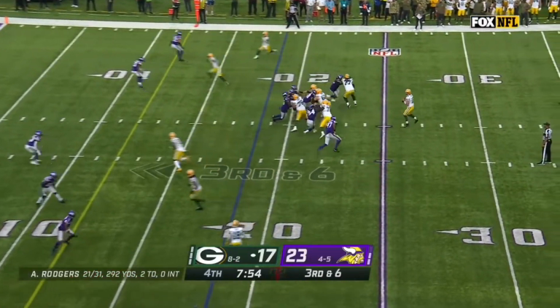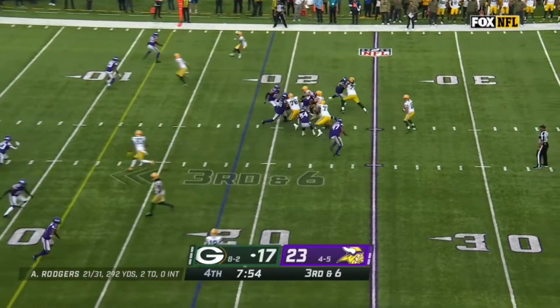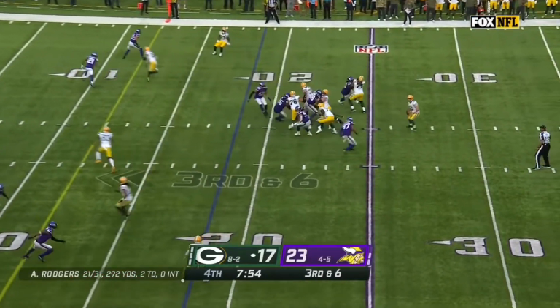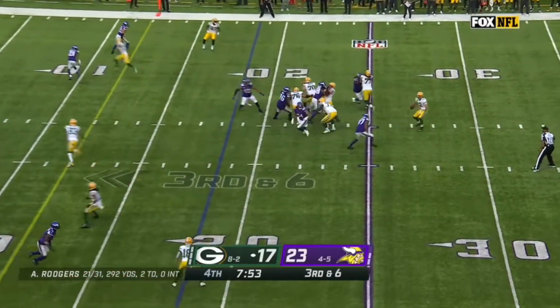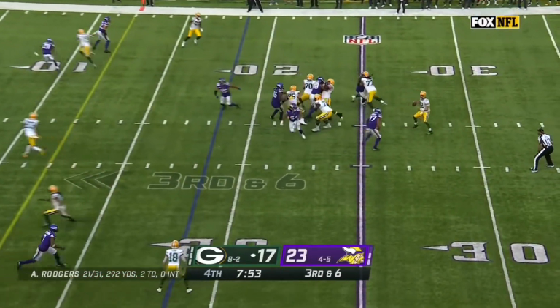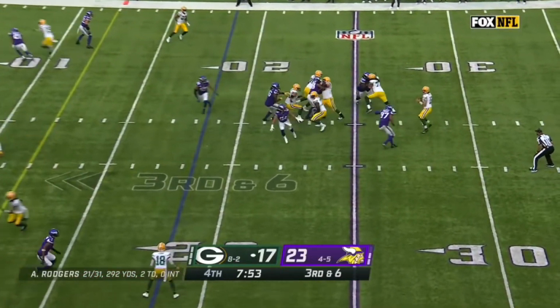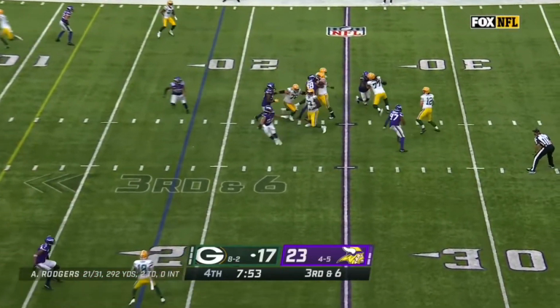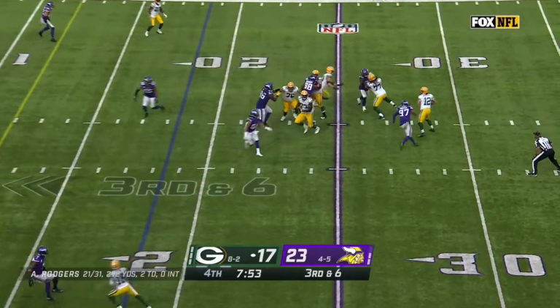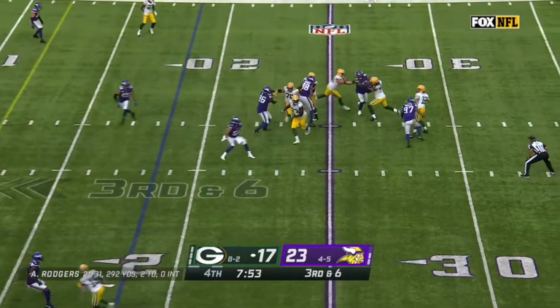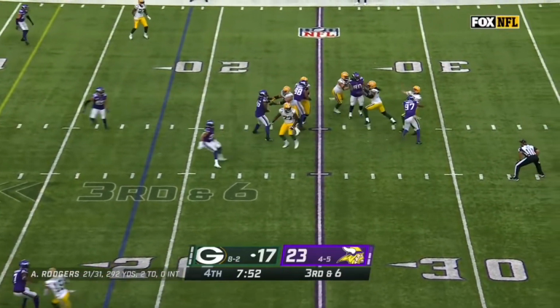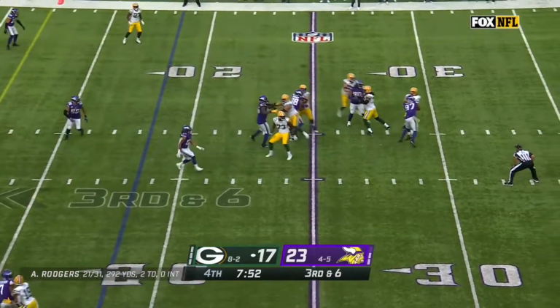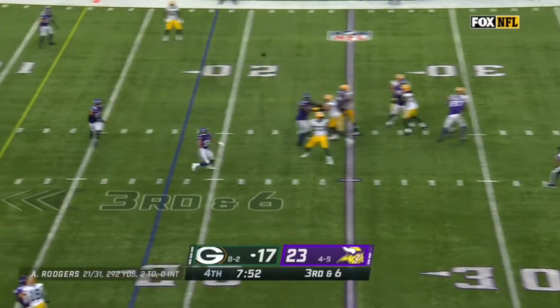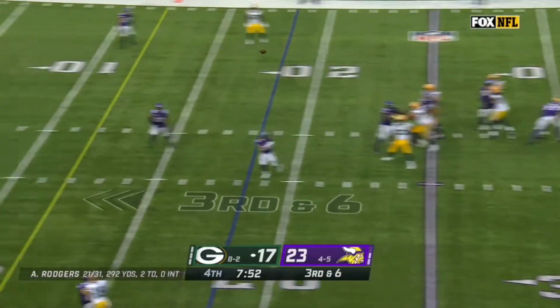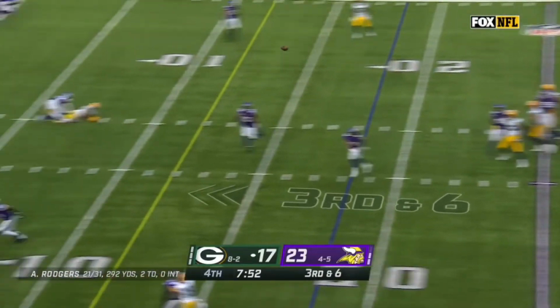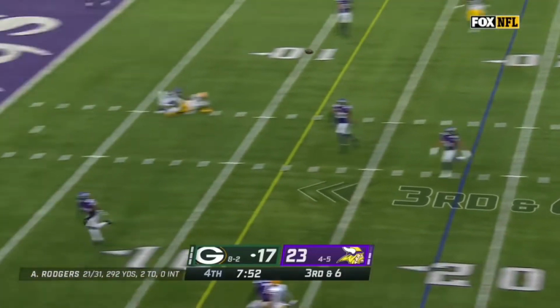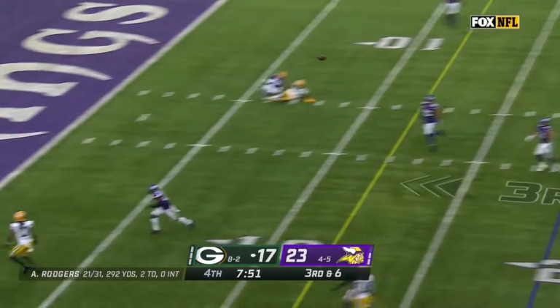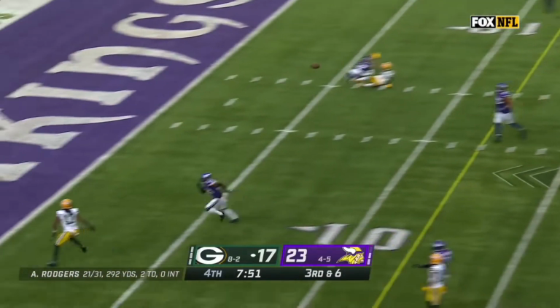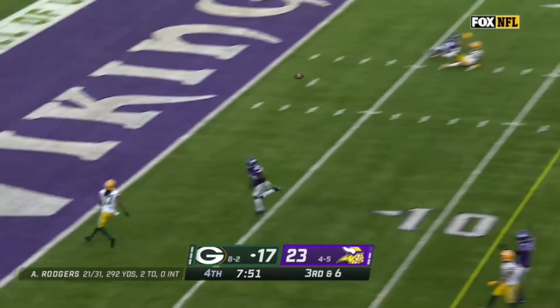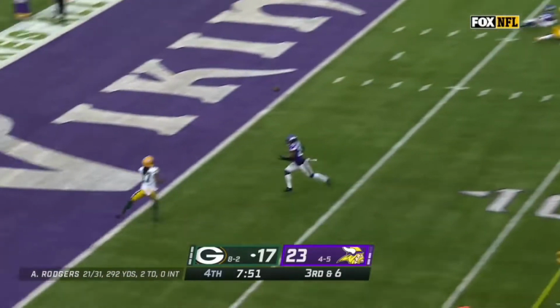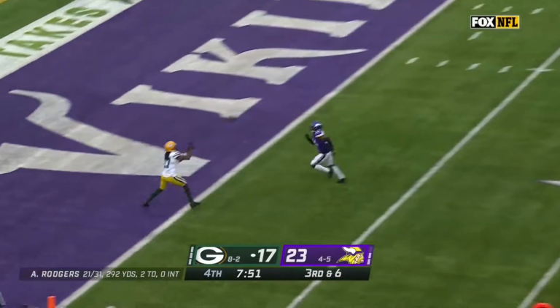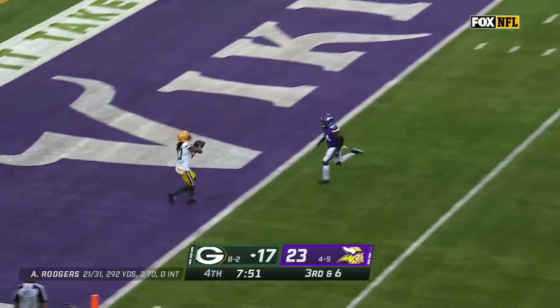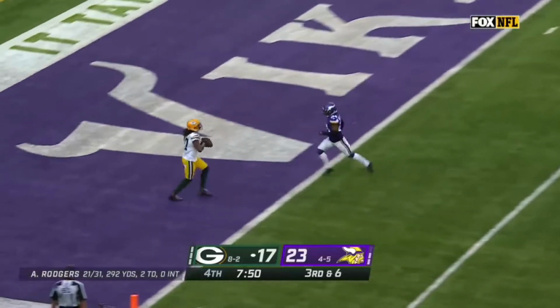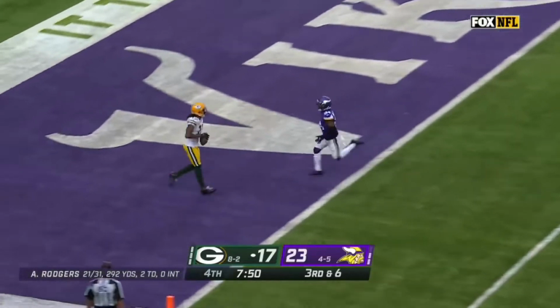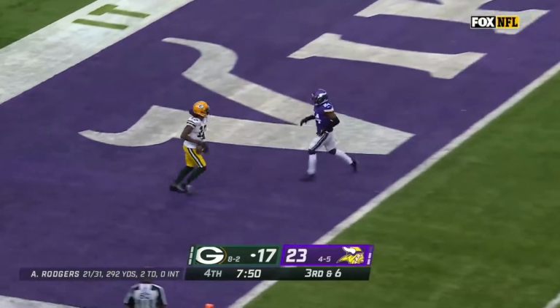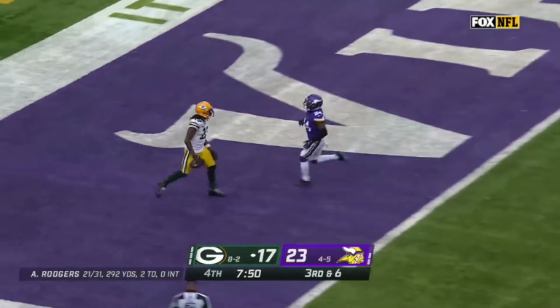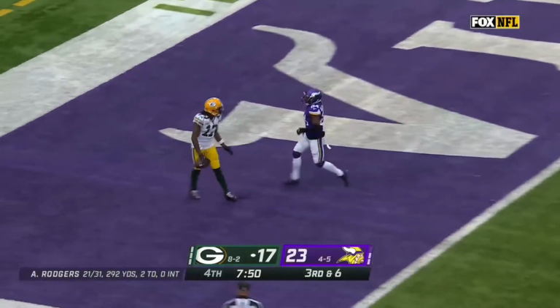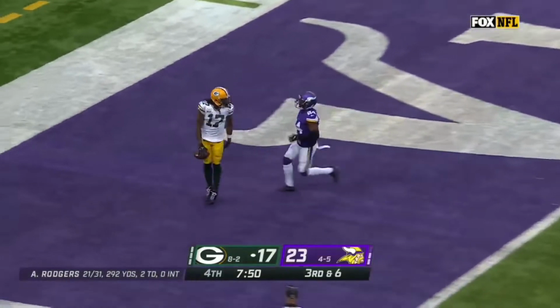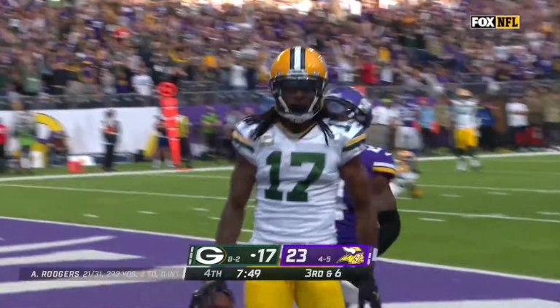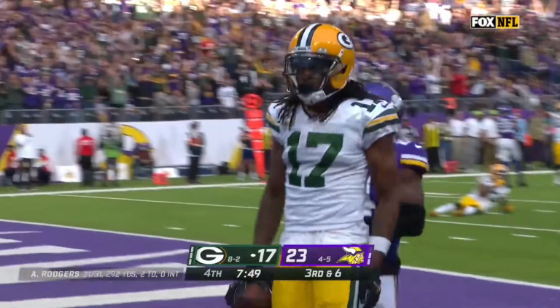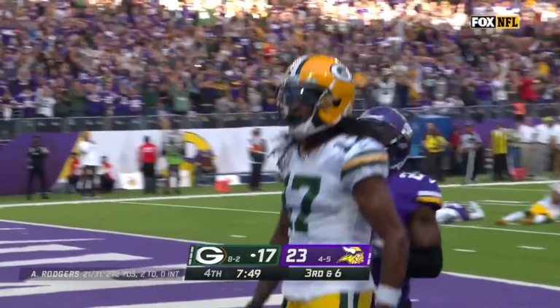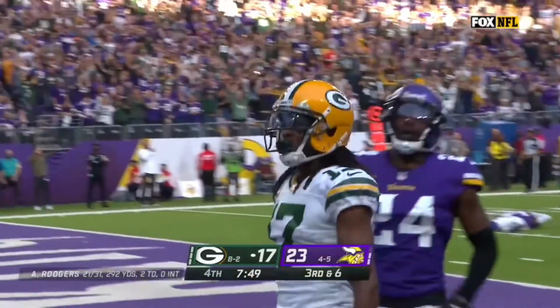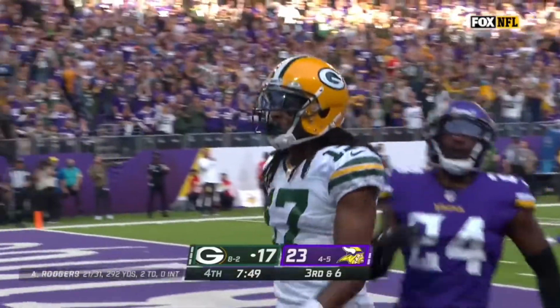Third down — another blitz coming. Rogers sees it, fires at him. It is open for the touchdown.